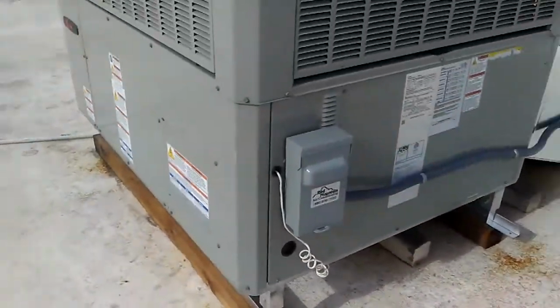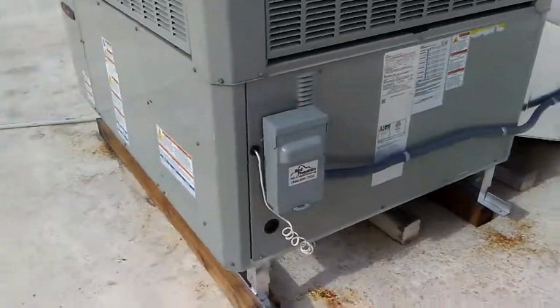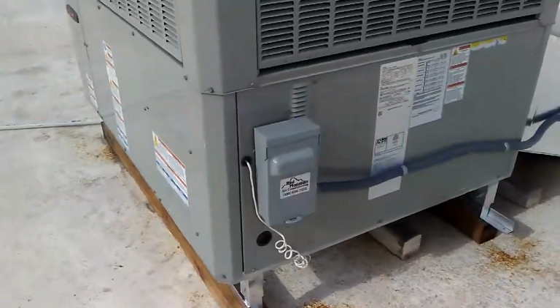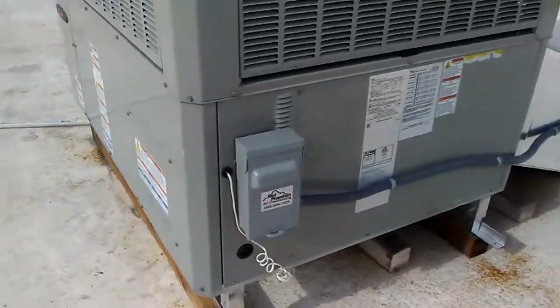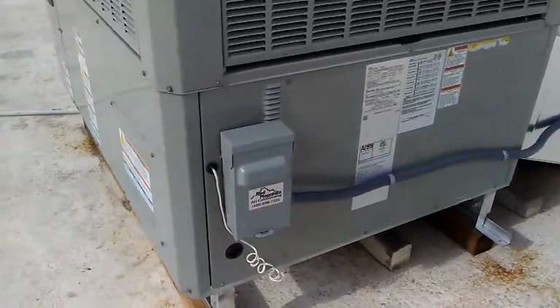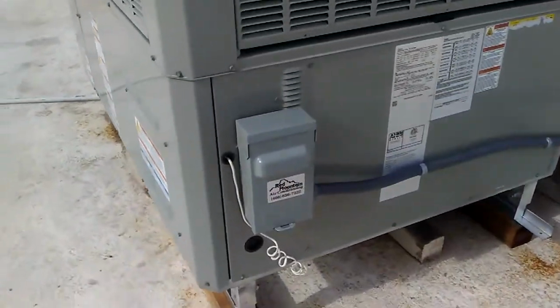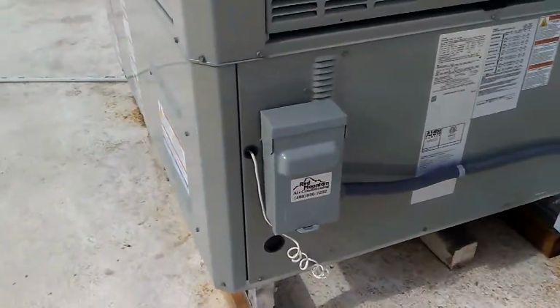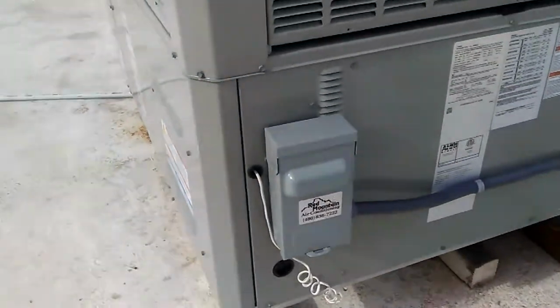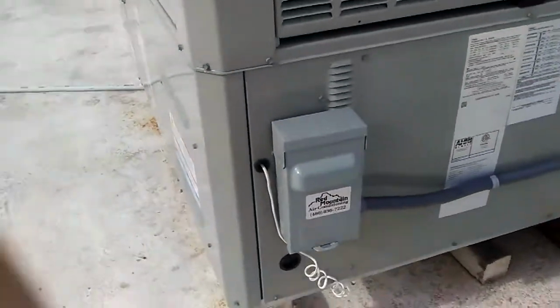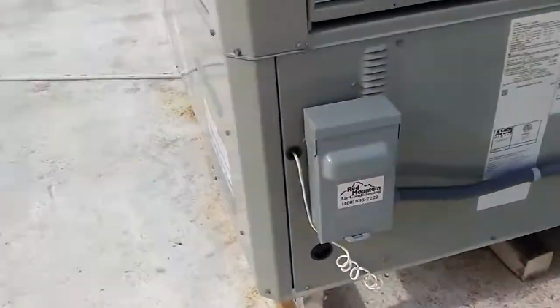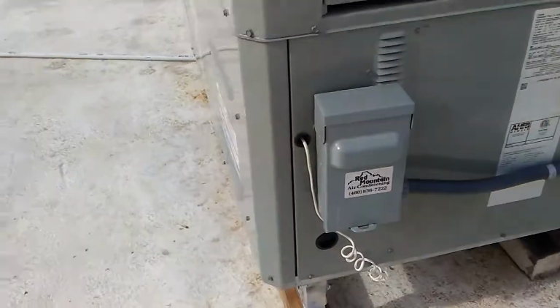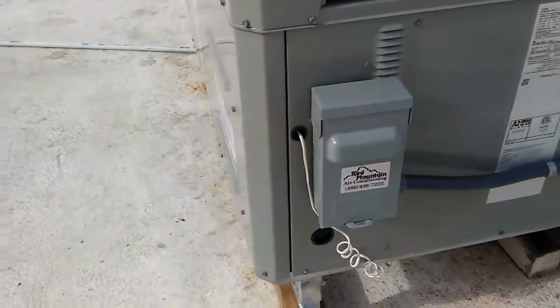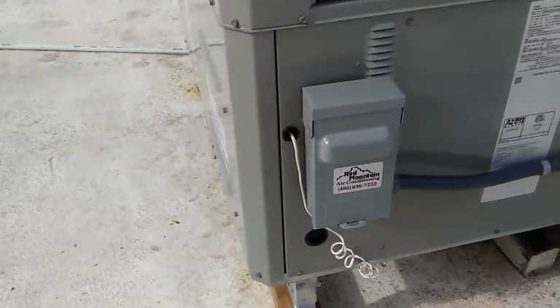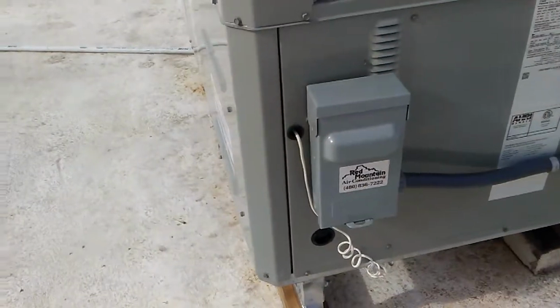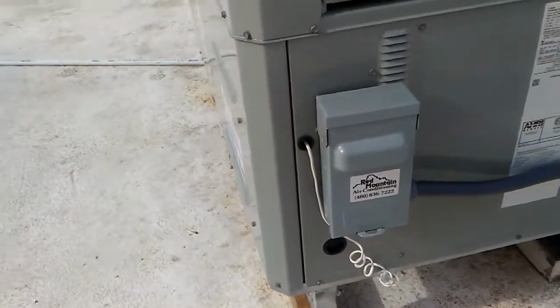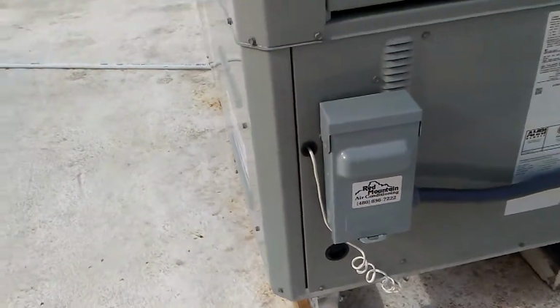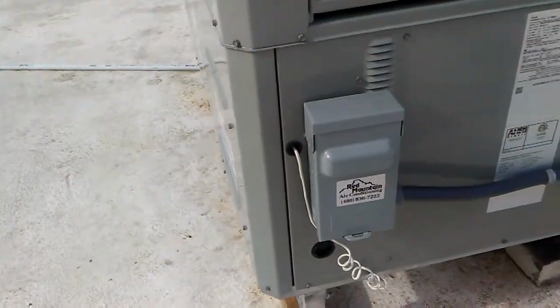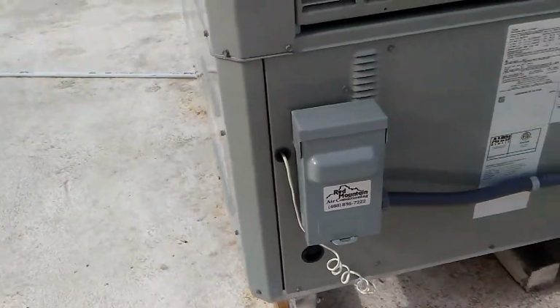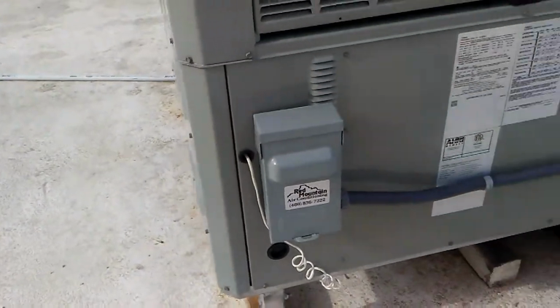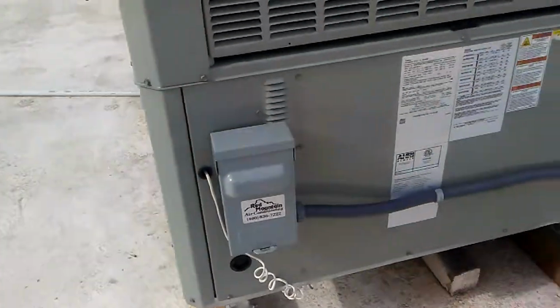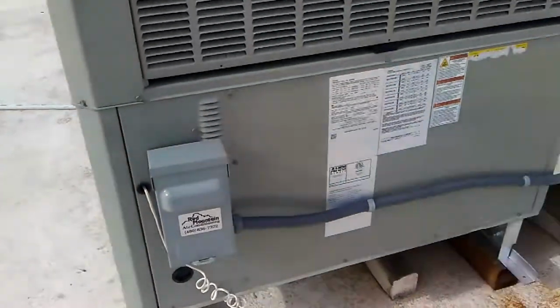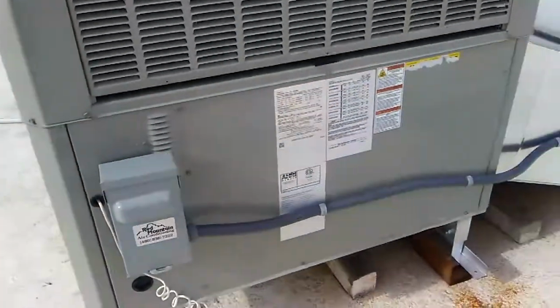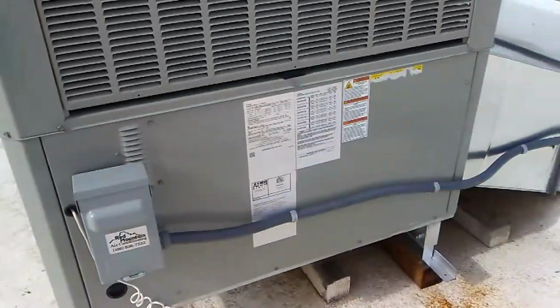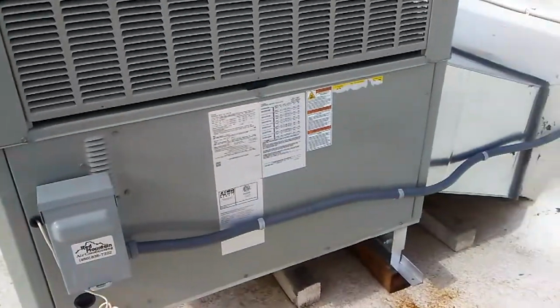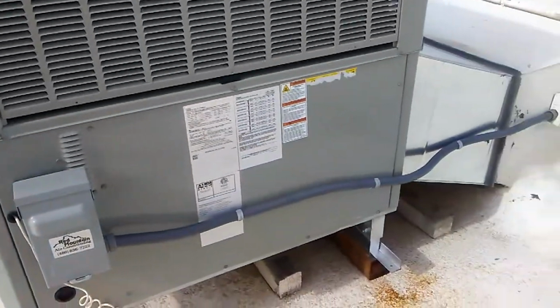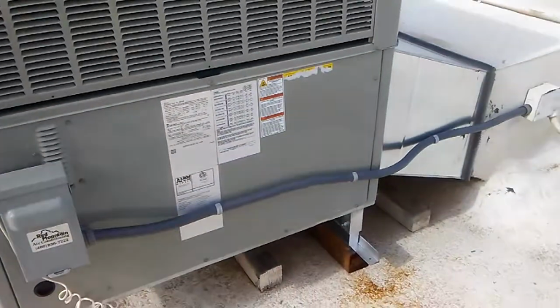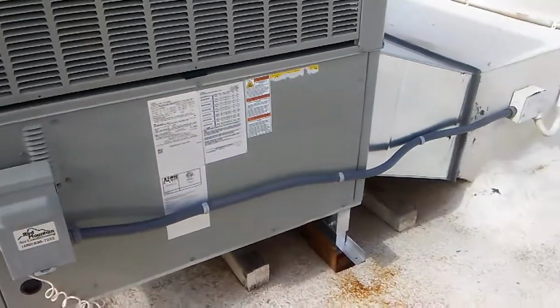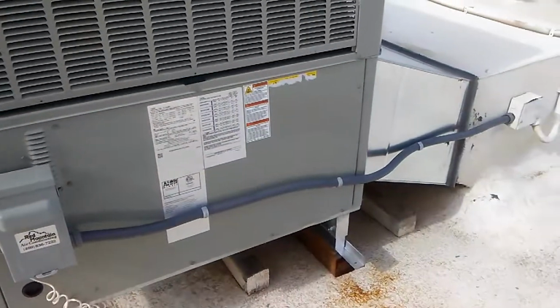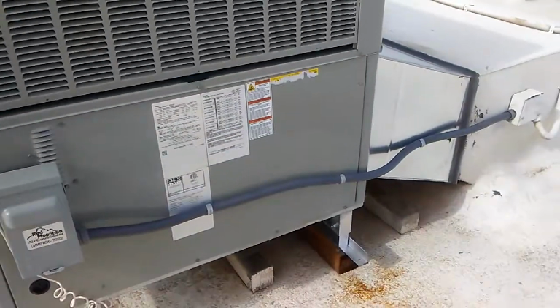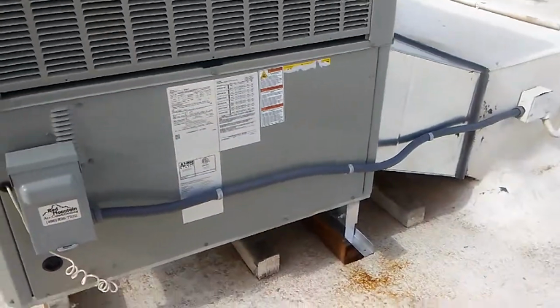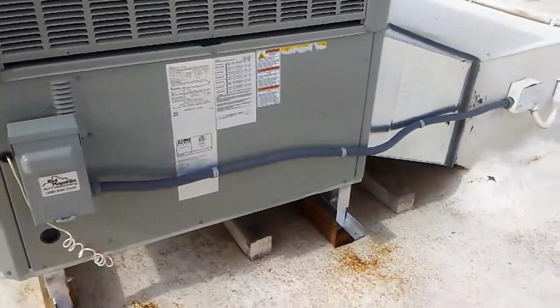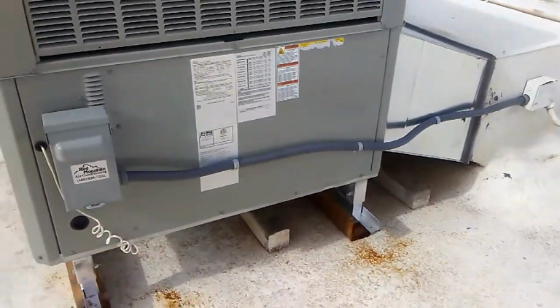There's a new electrical disconnect with fuse protection and new flexible conduit.